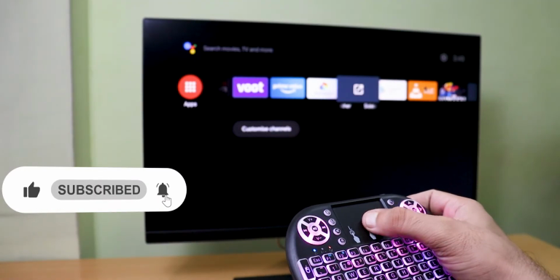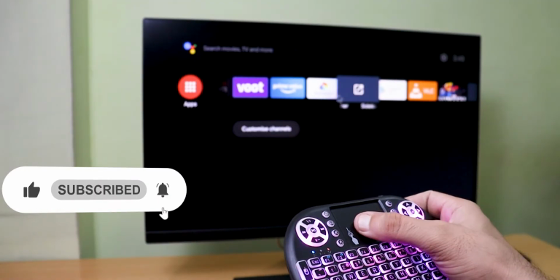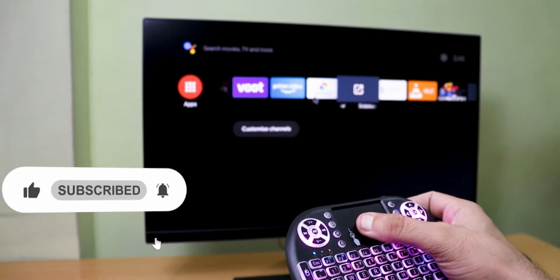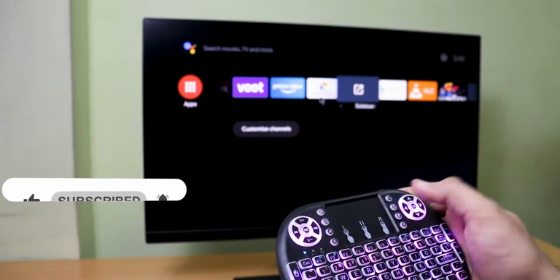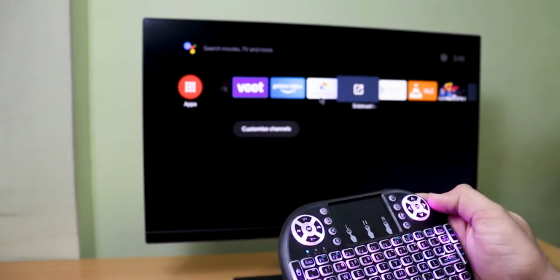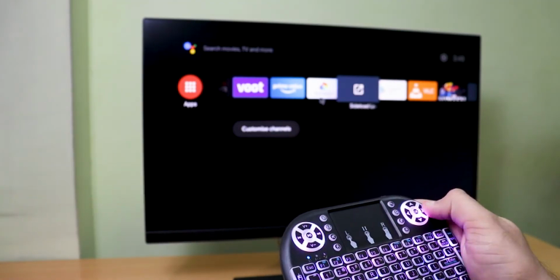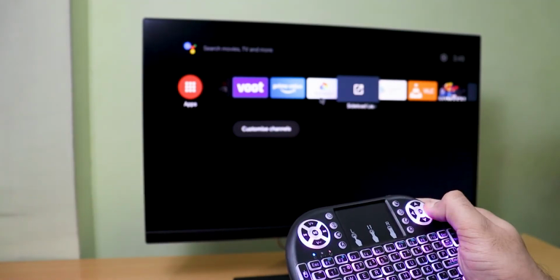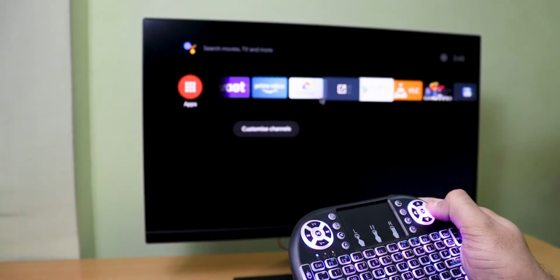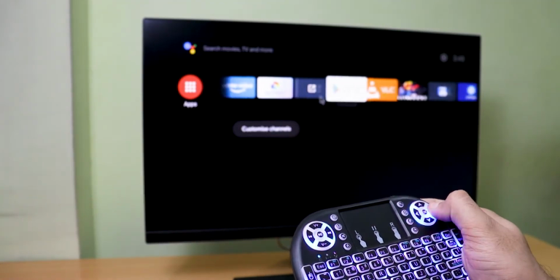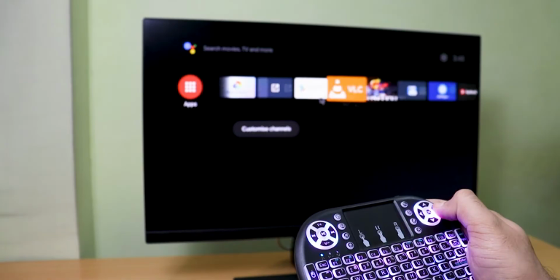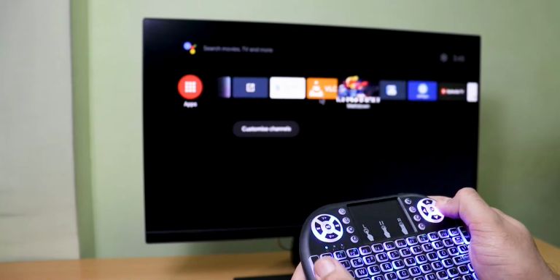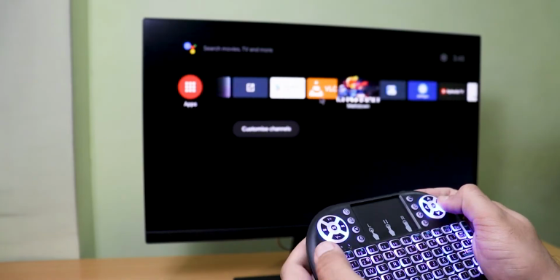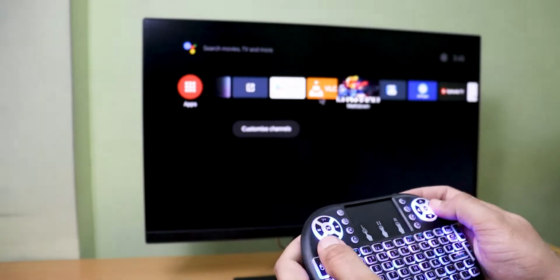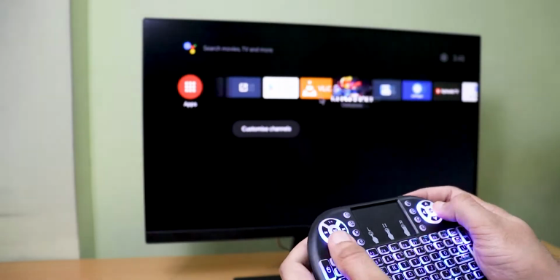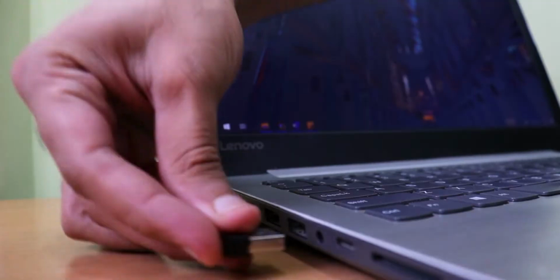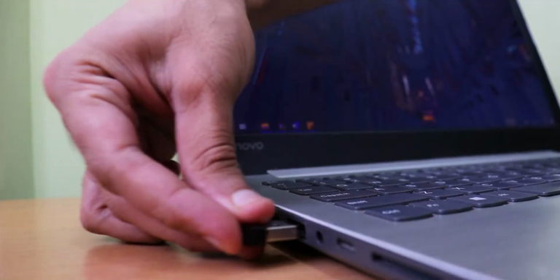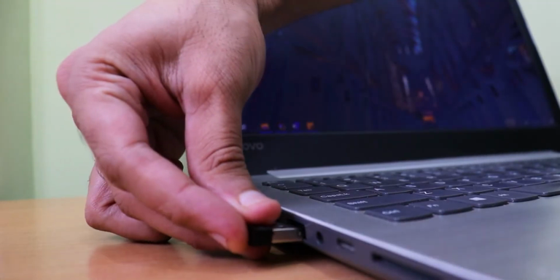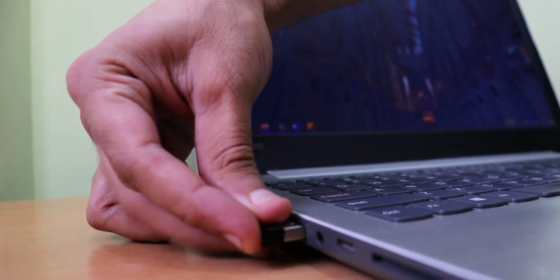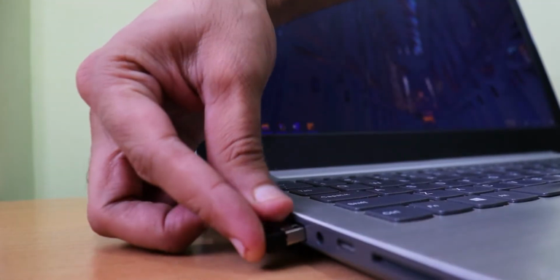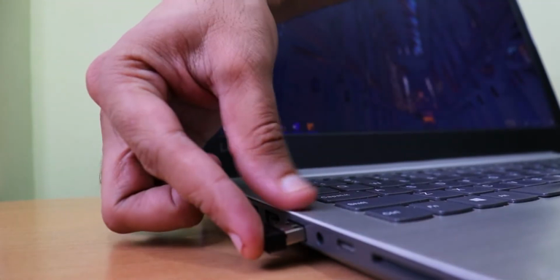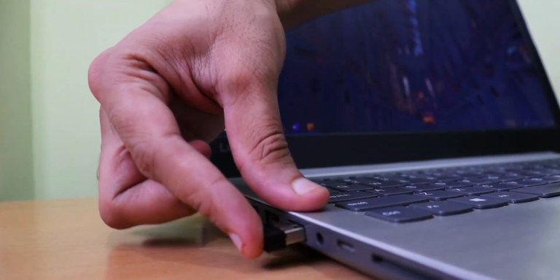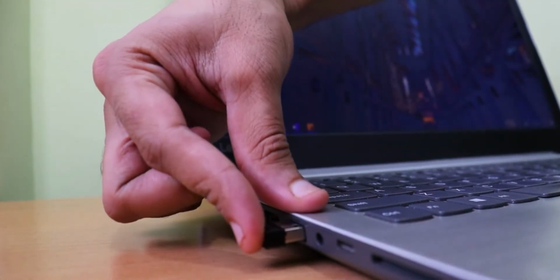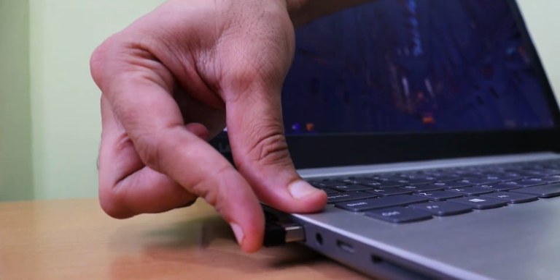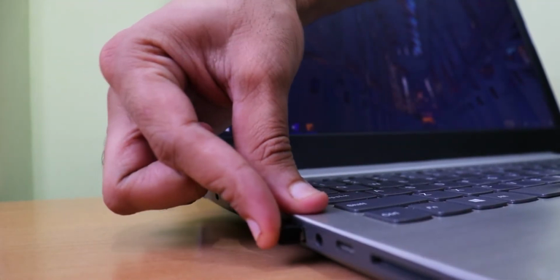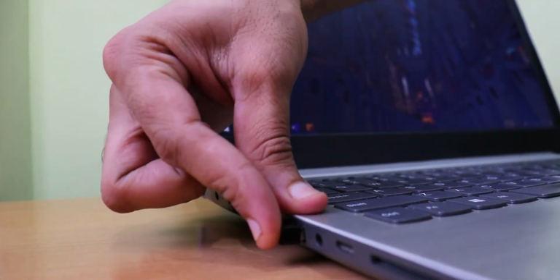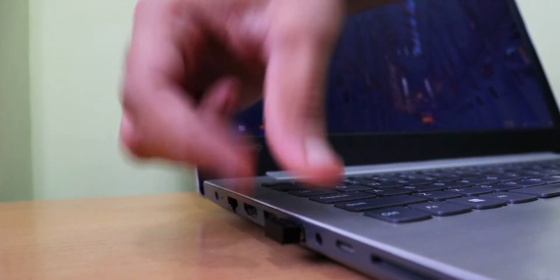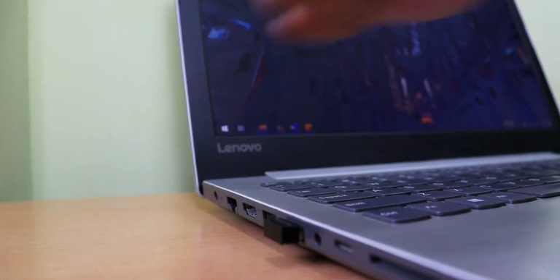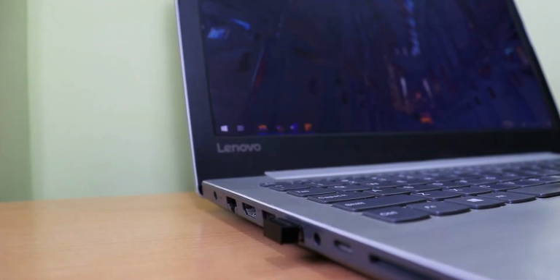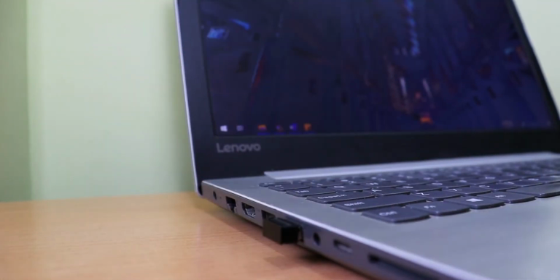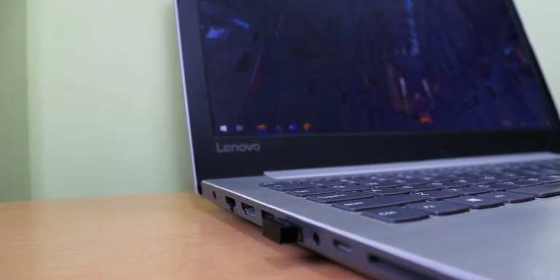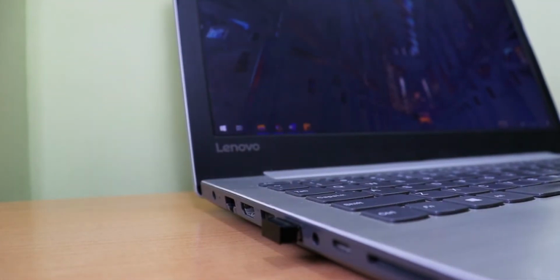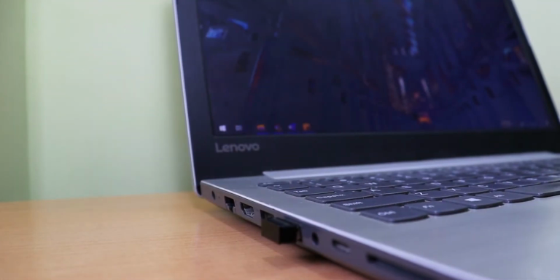This is how we control the media. We have 2.4 GHz wireless support, so you can easily use this keyboard from up to 10 meters away.